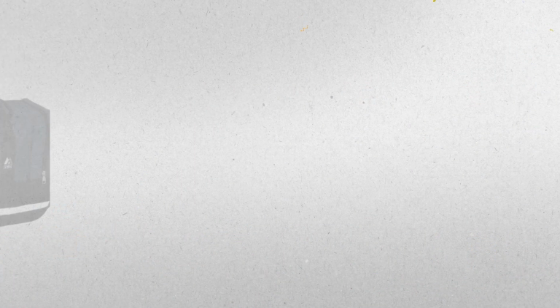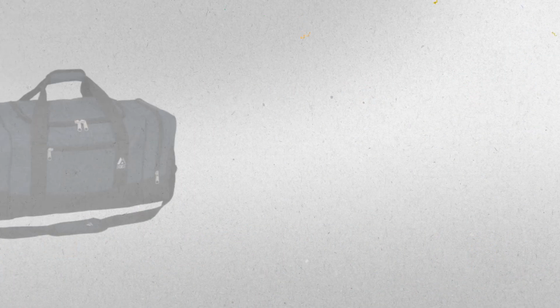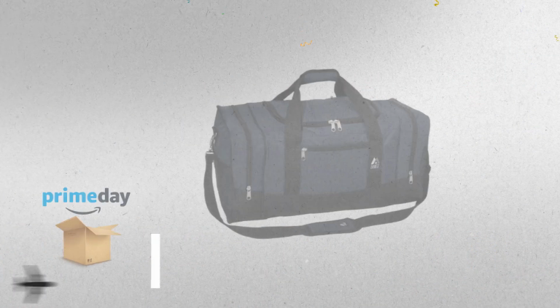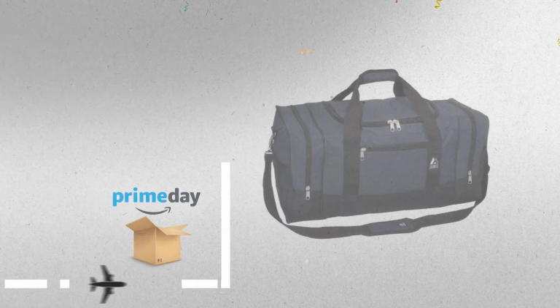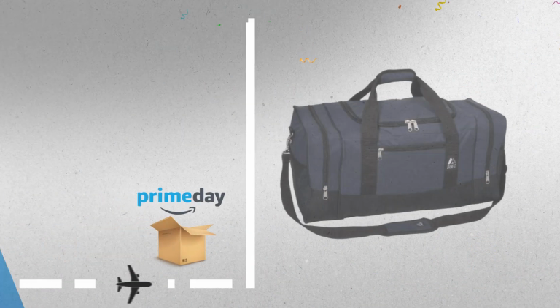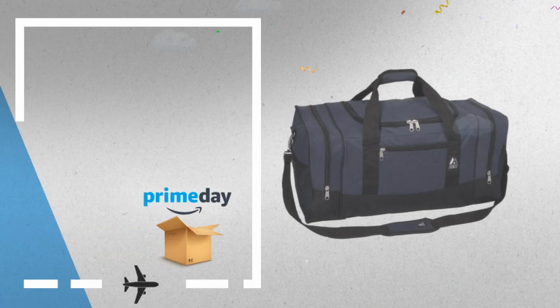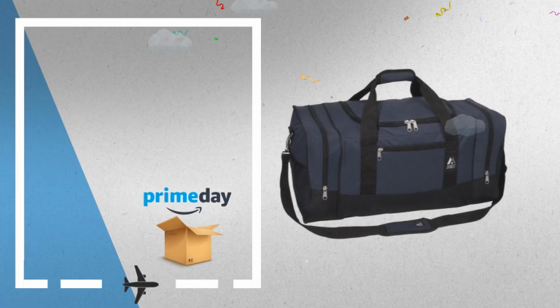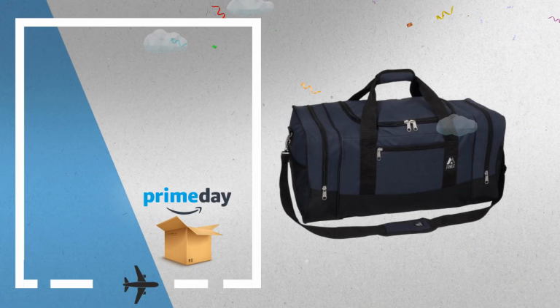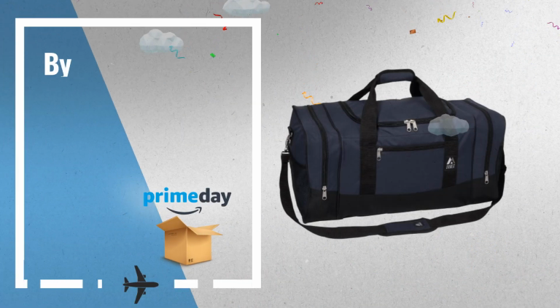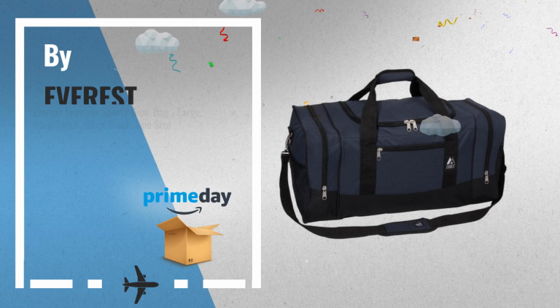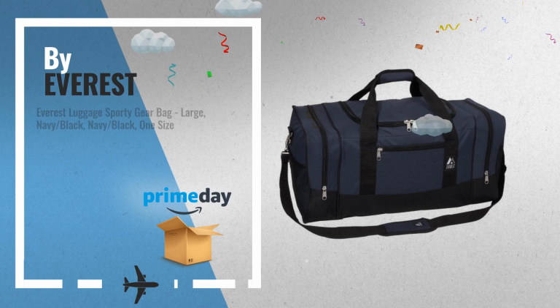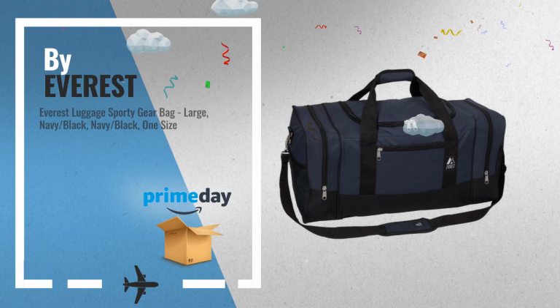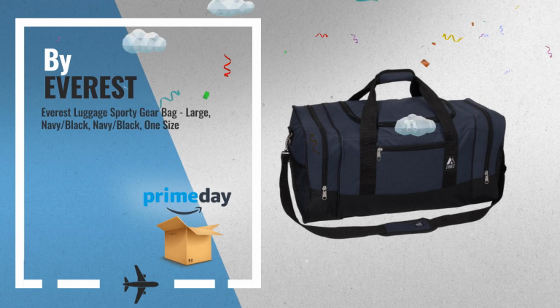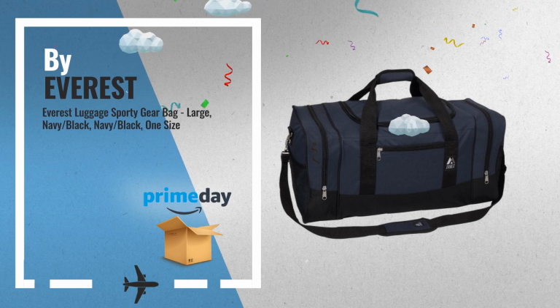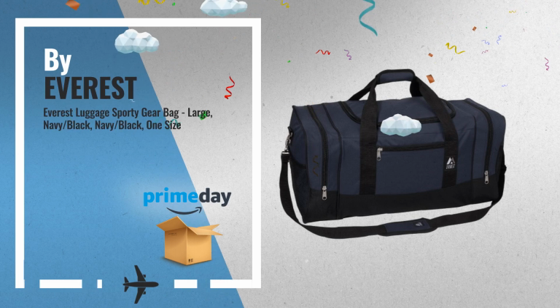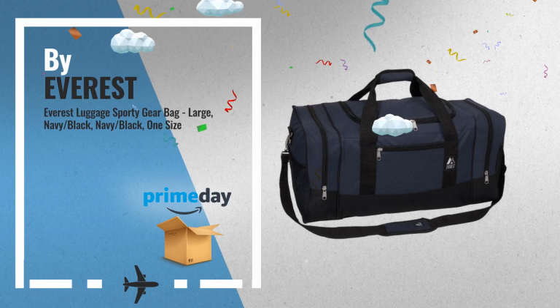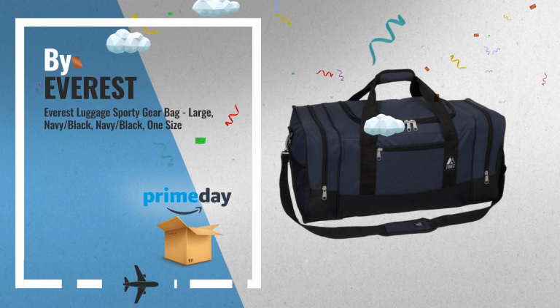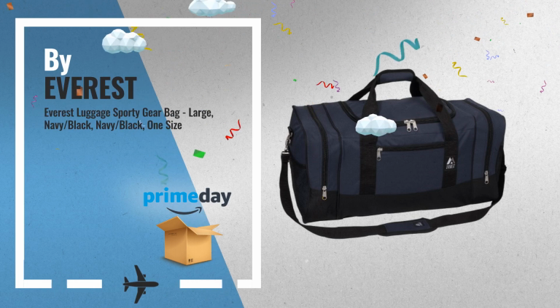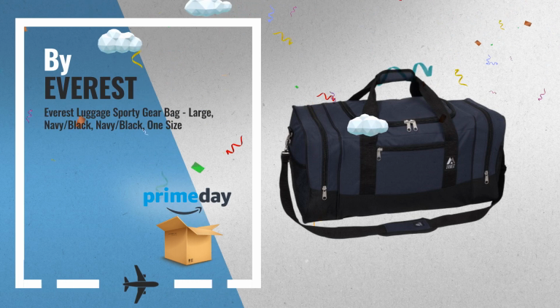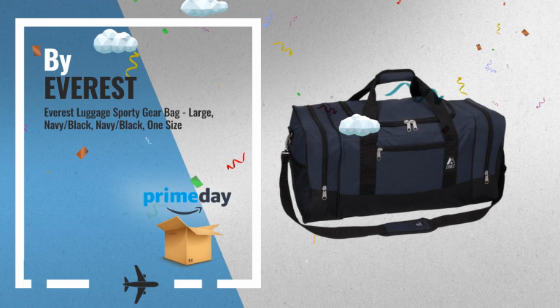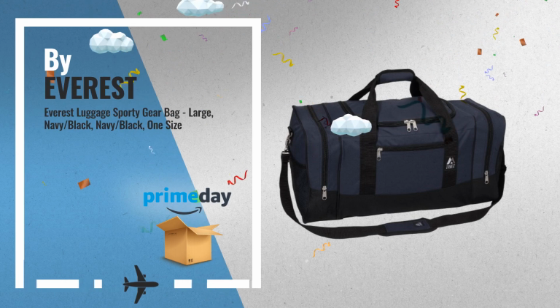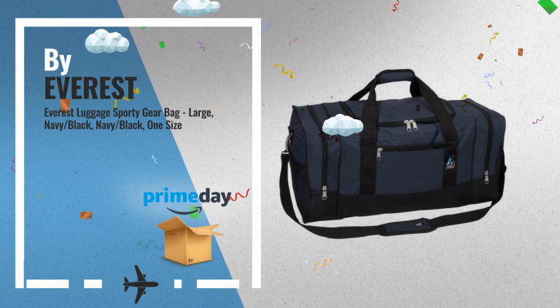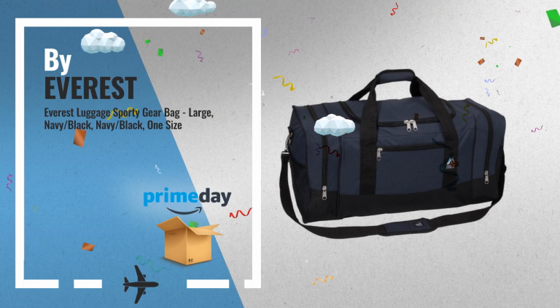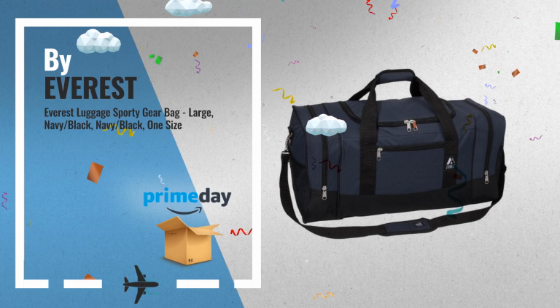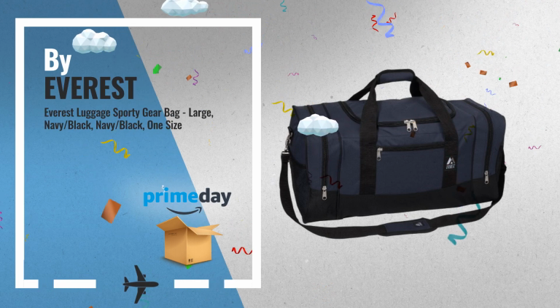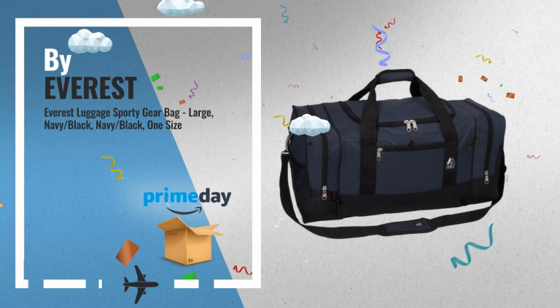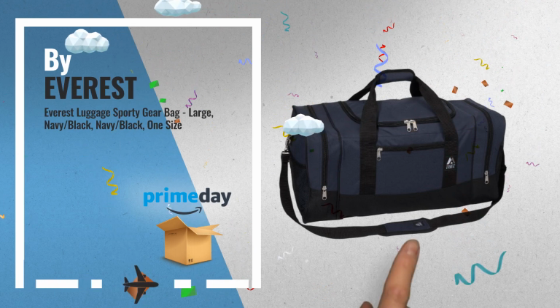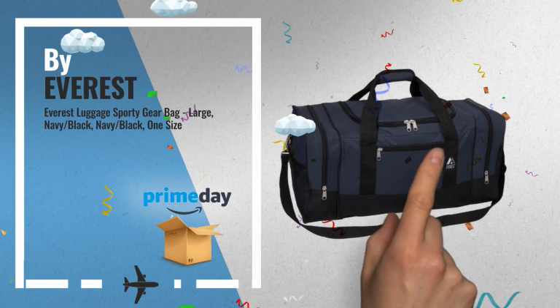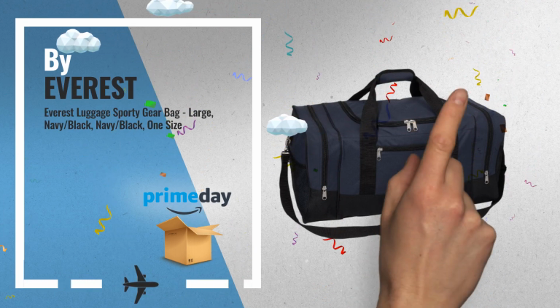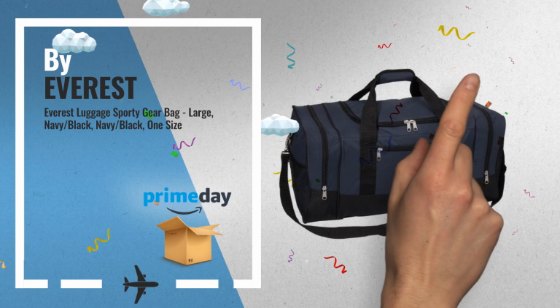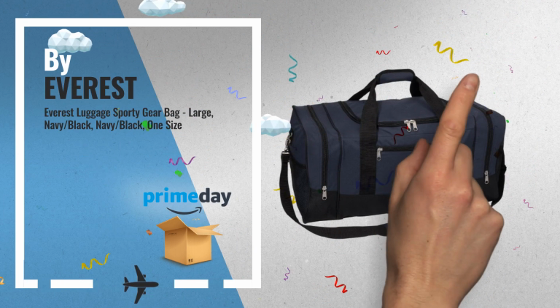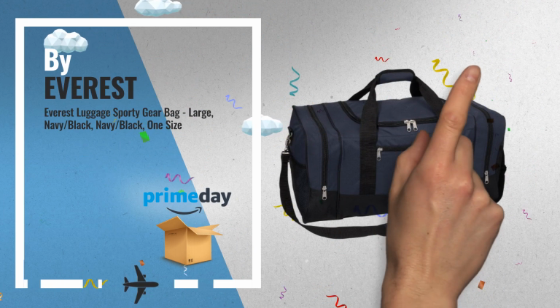Number 2, by Everest. A great deal you shouldn't miss.